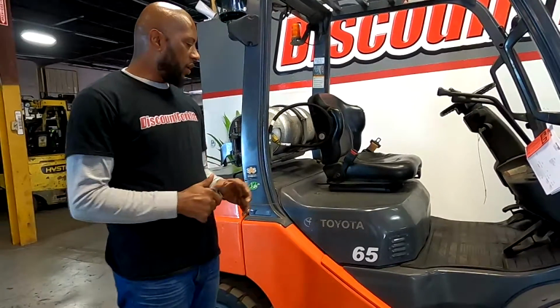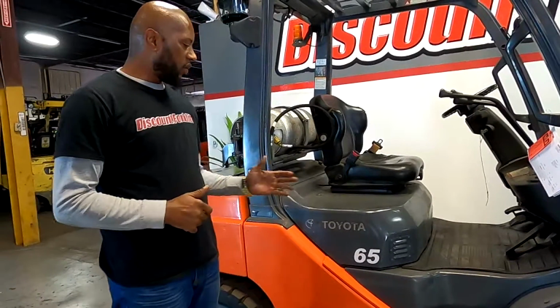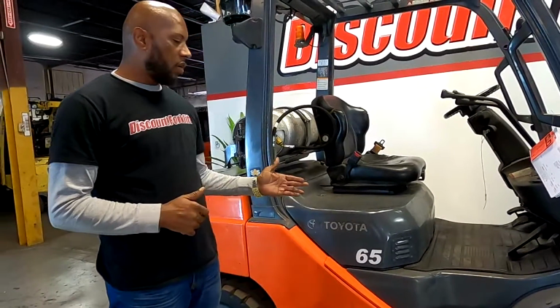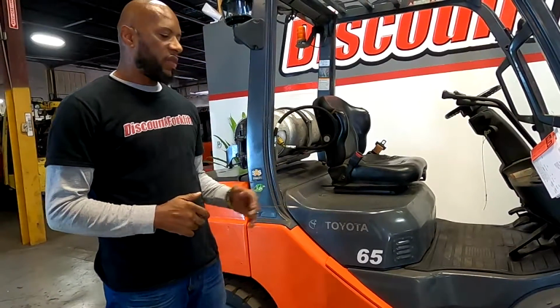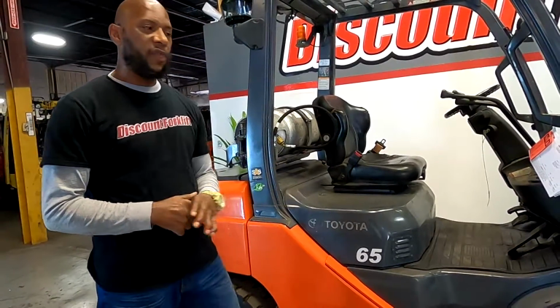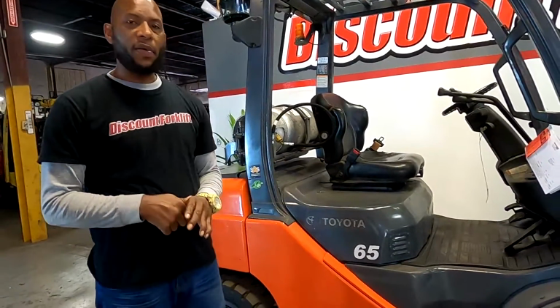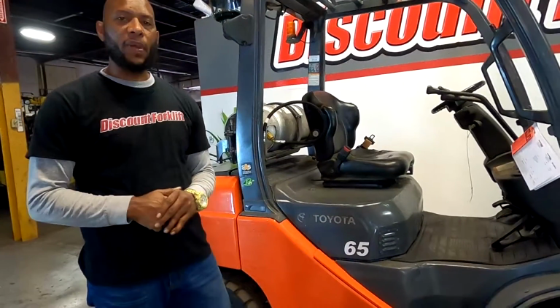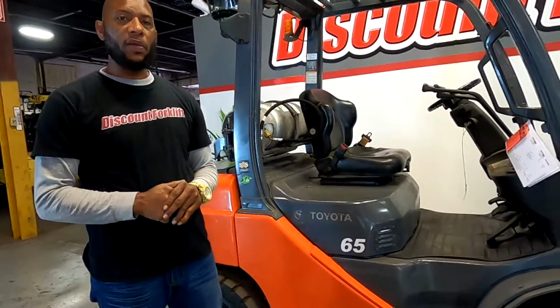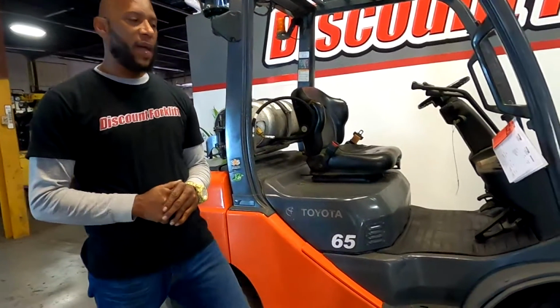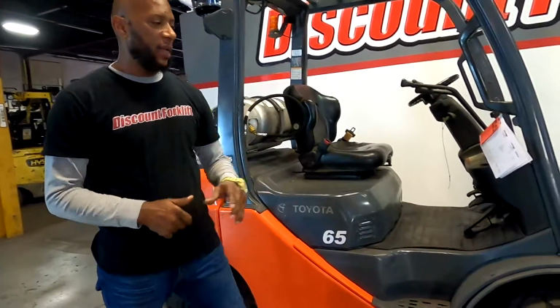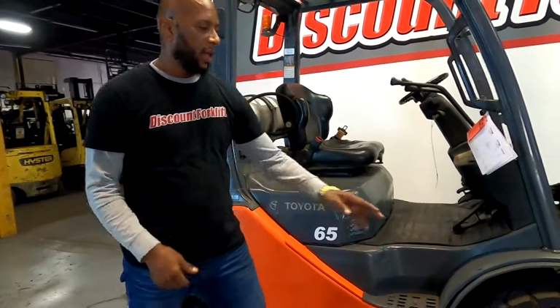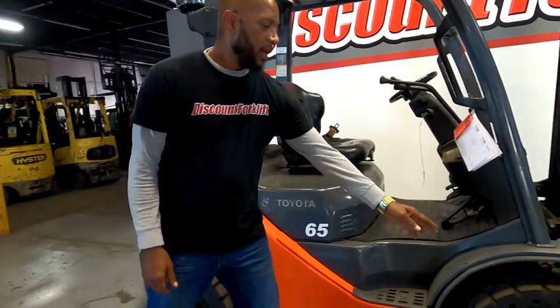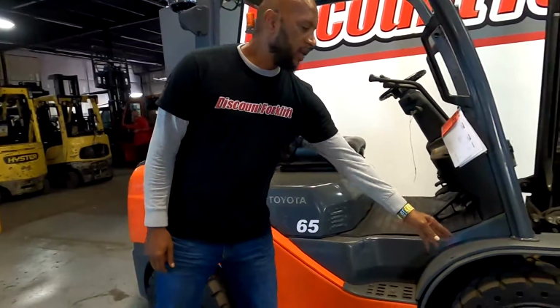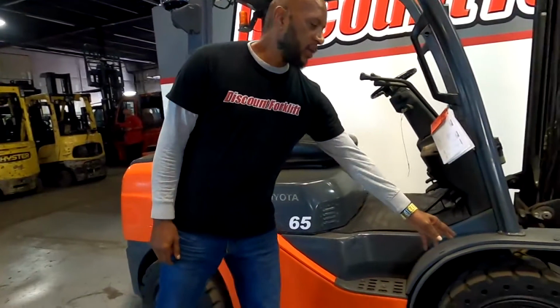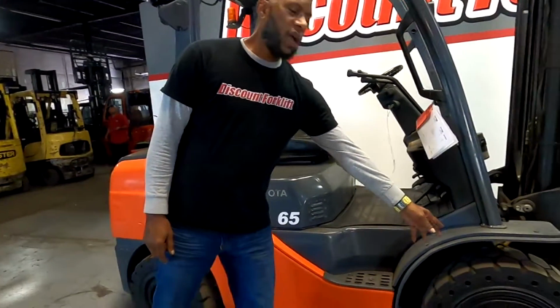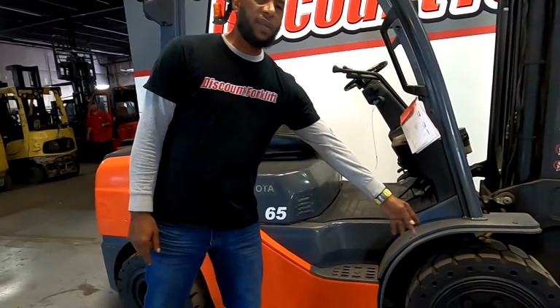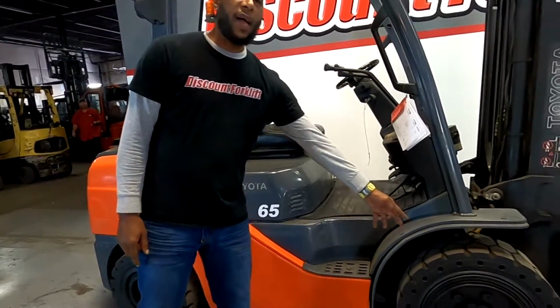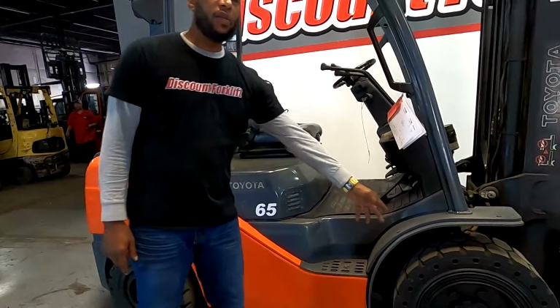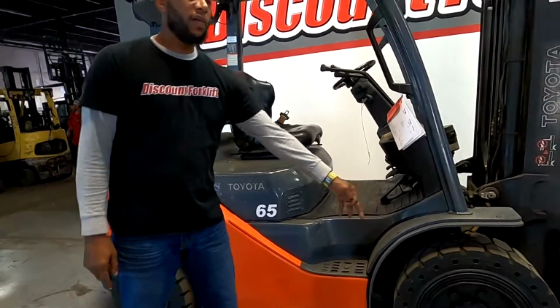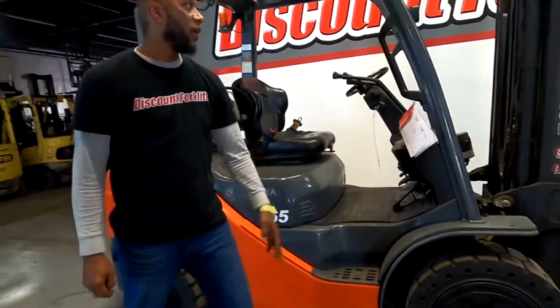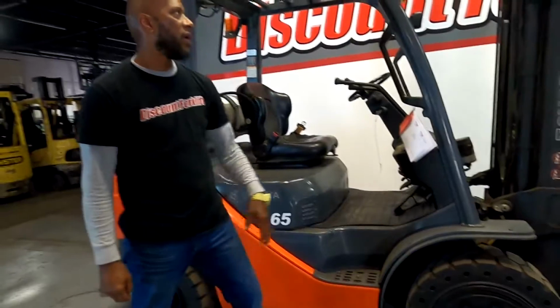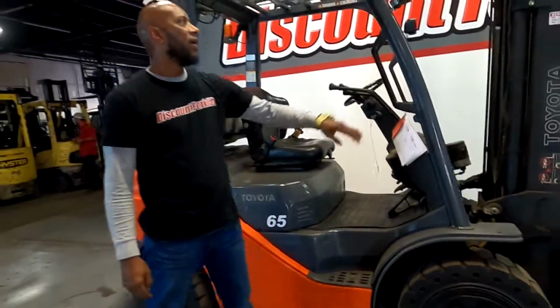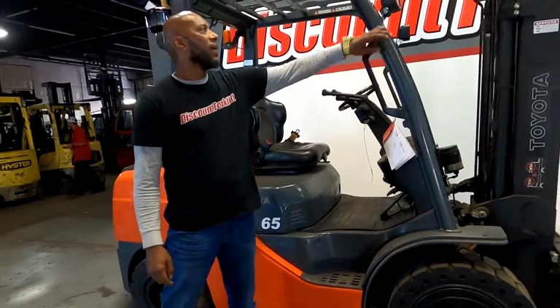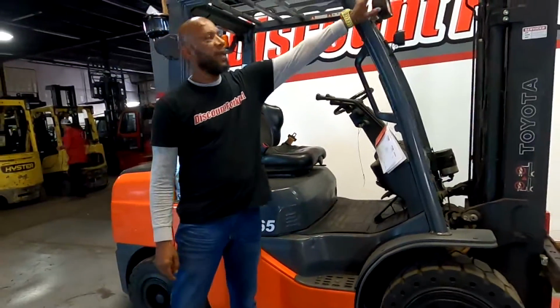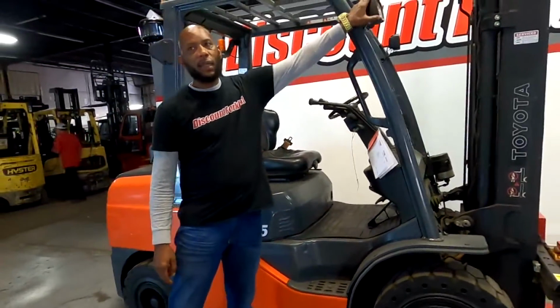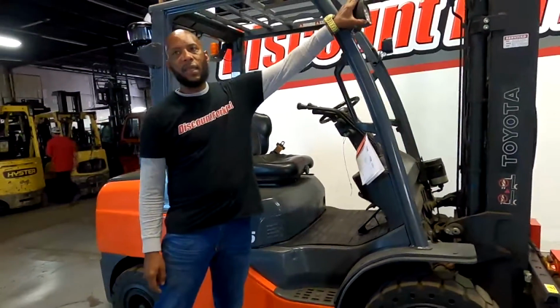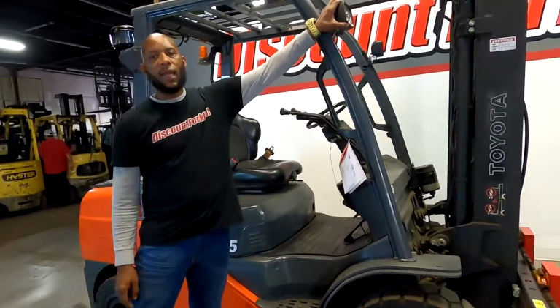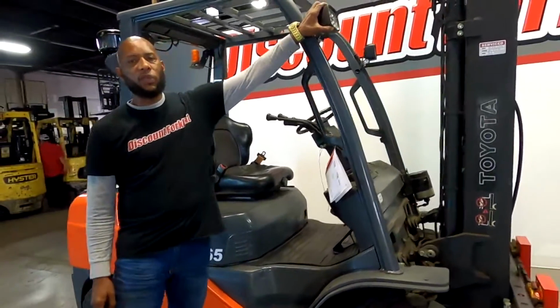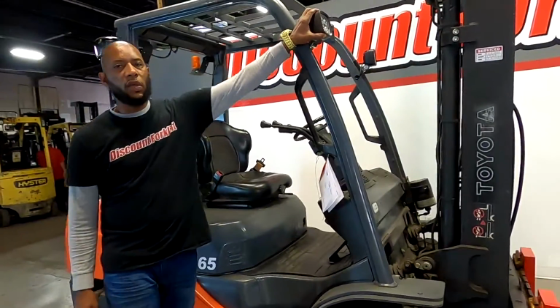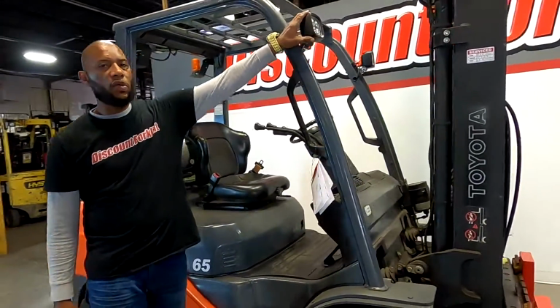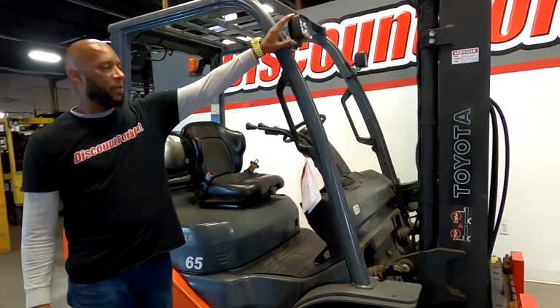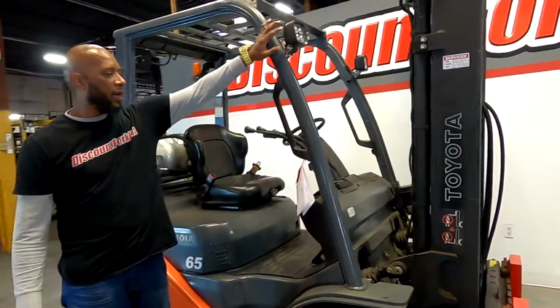Here's your Toyota 6,500-pound pneumatic. You see the traction tires here for you. You've got the LED lights, which is a huge upgrade.